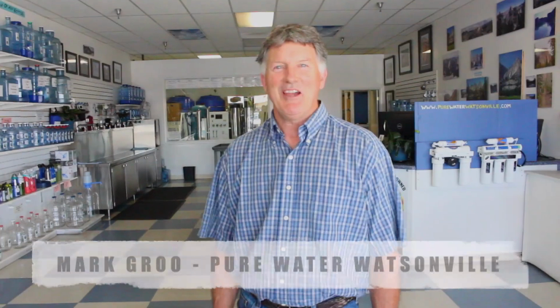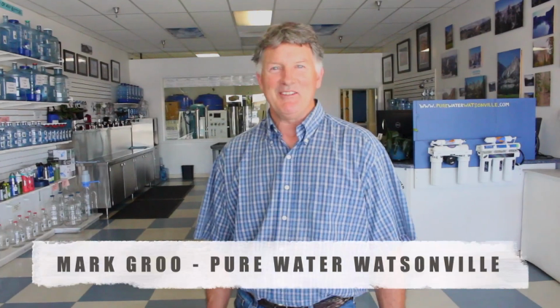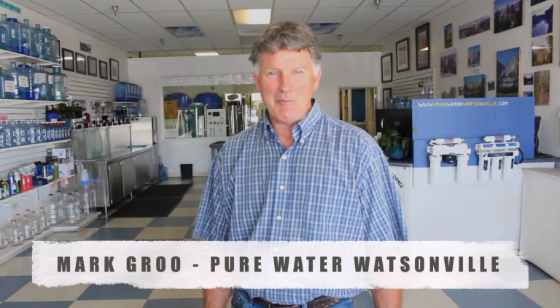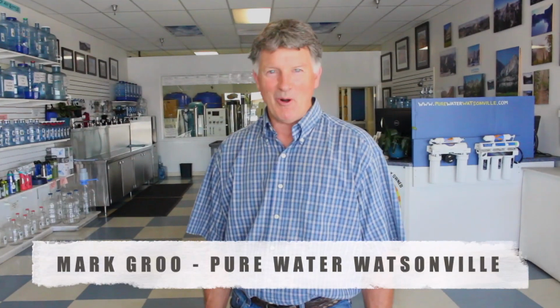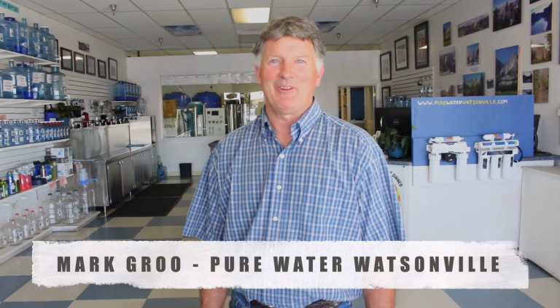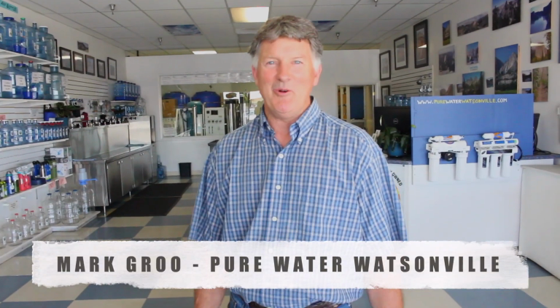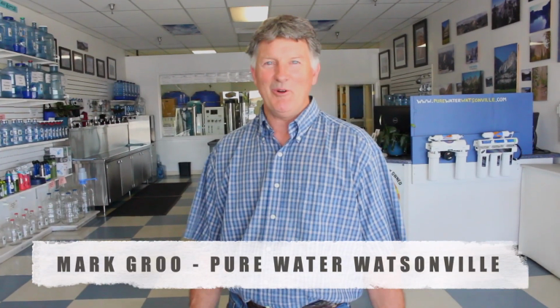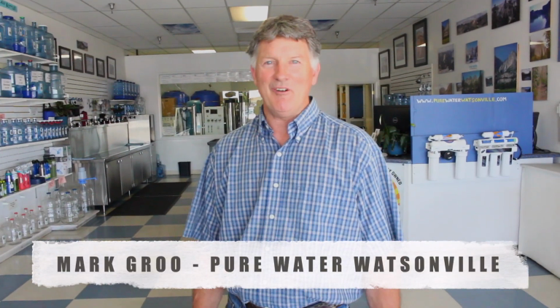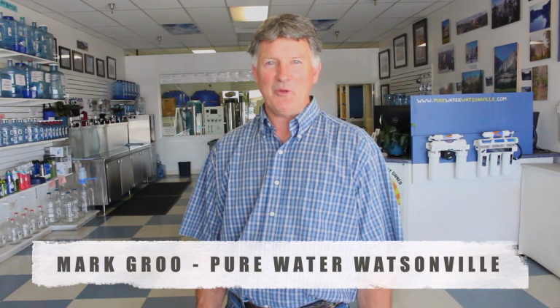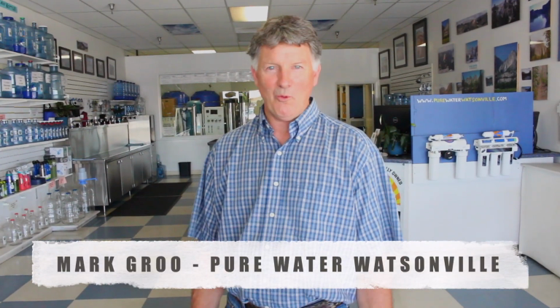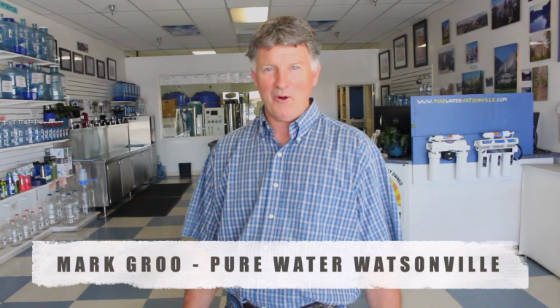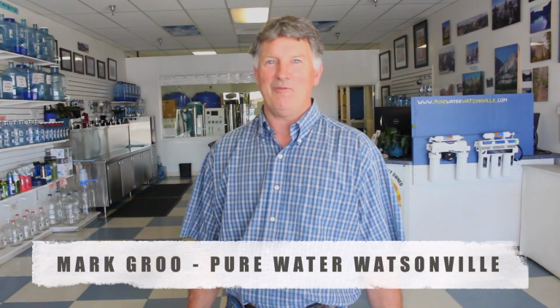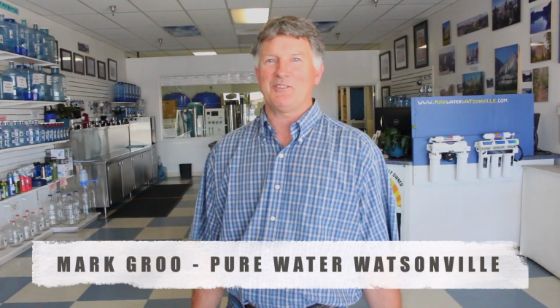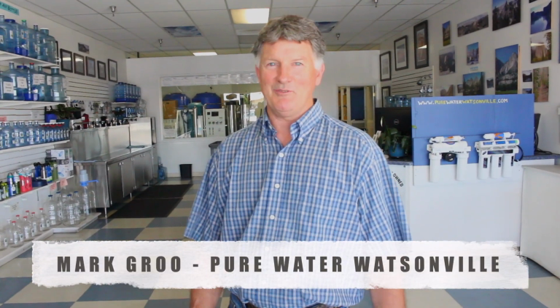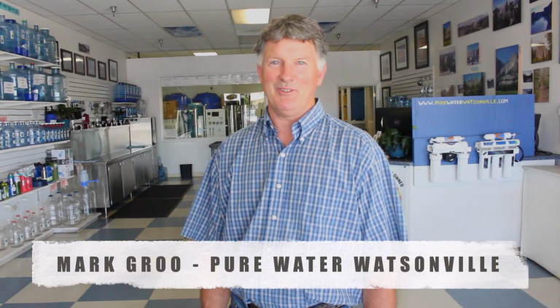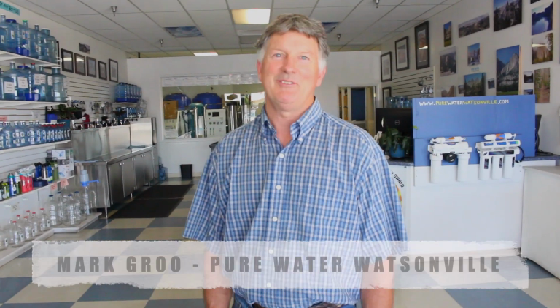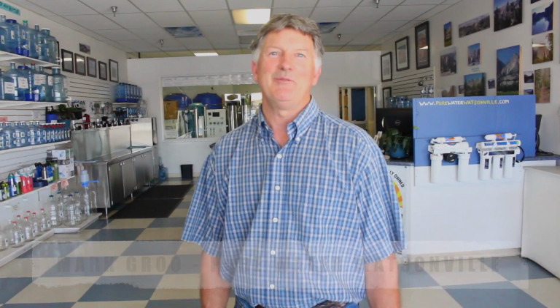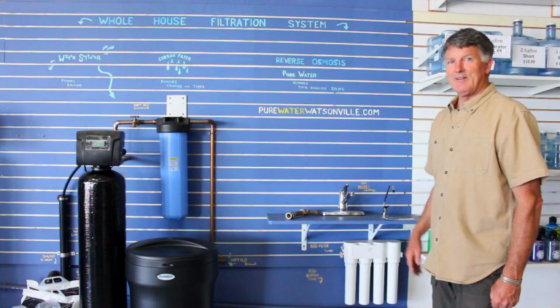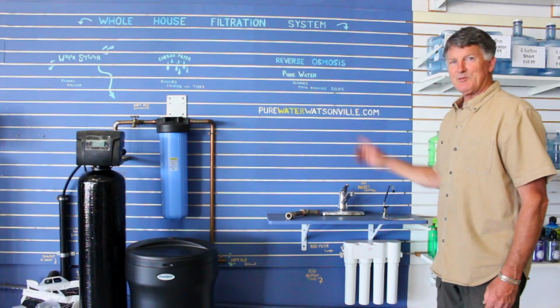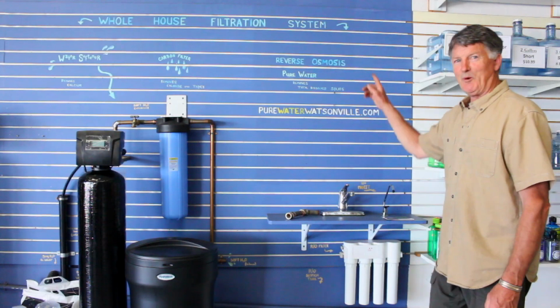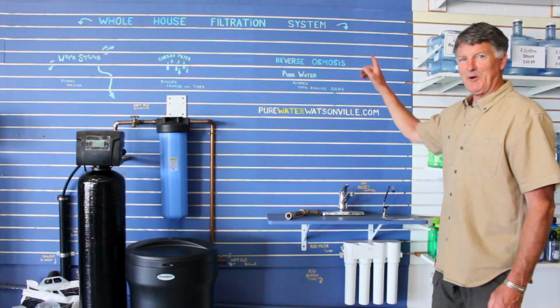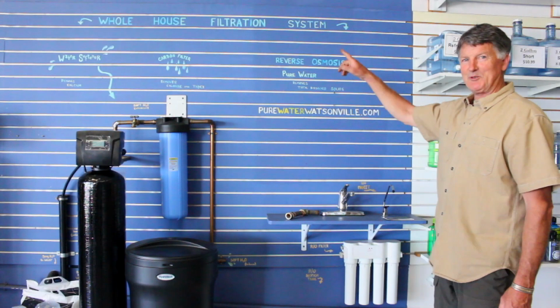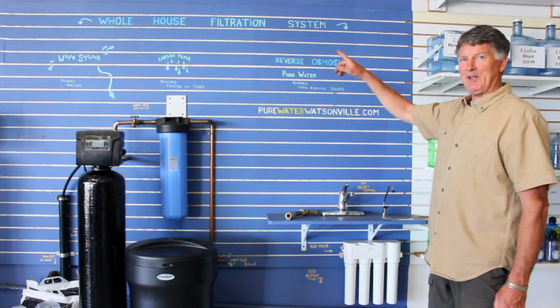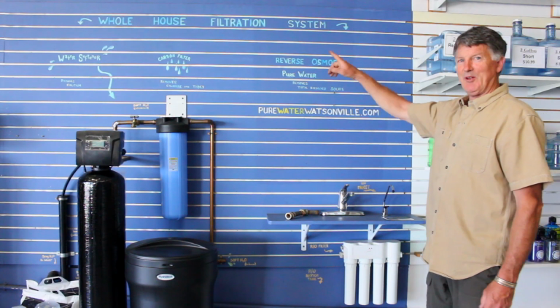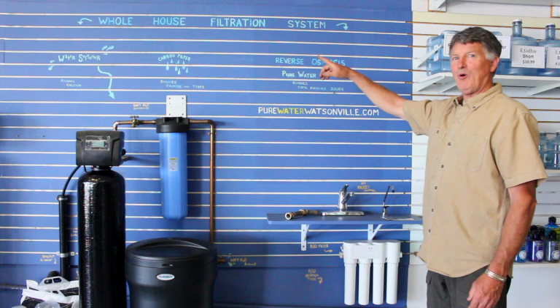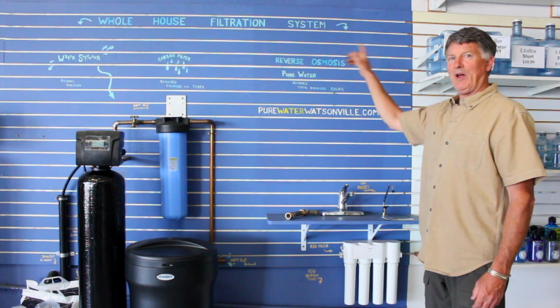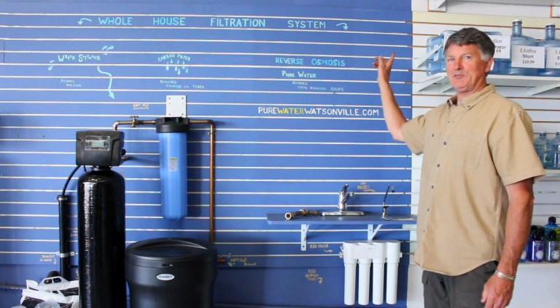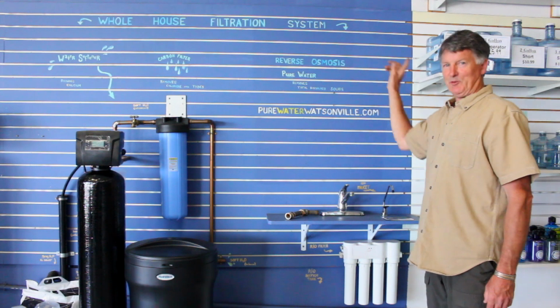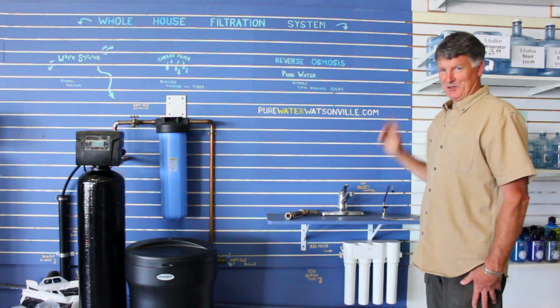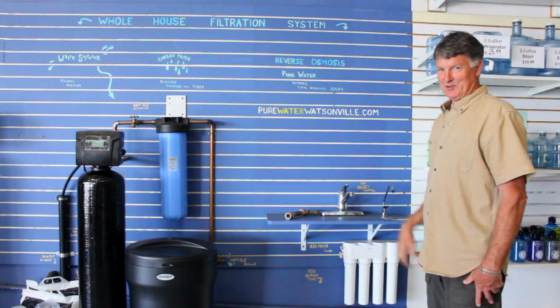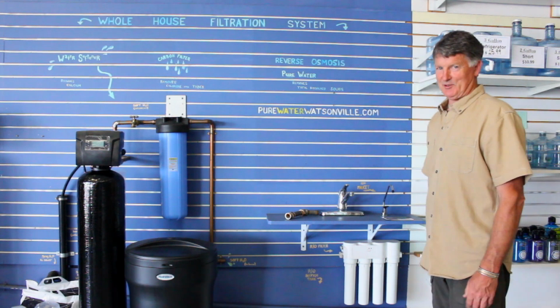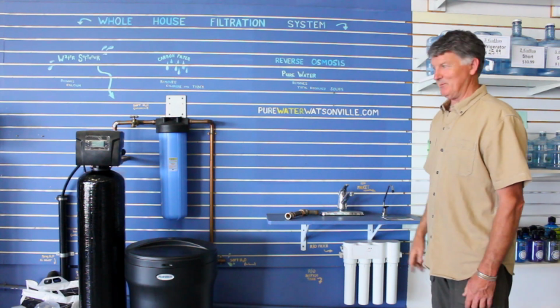Hi, I'm Mark, owner of Pure Water of Watsonville. I want to explain the whole house filtration system.